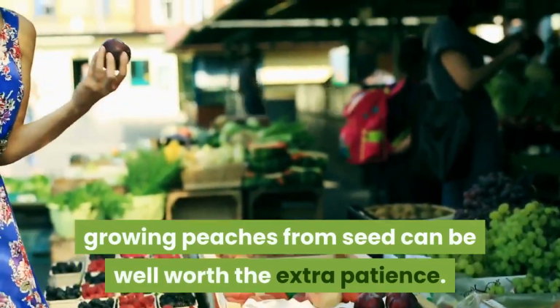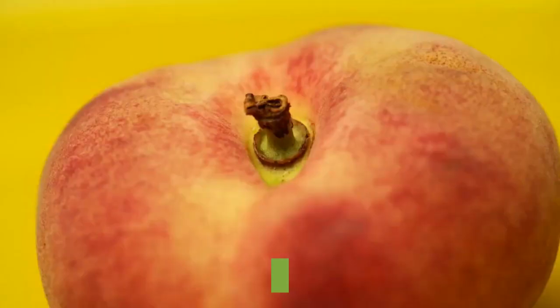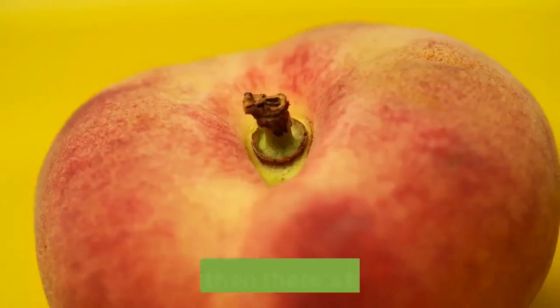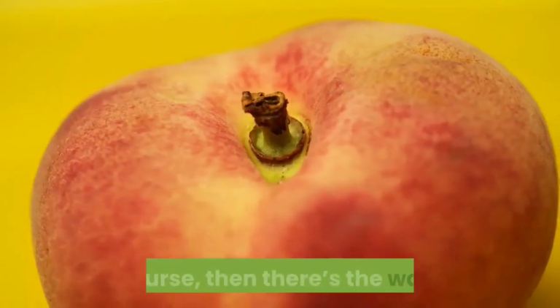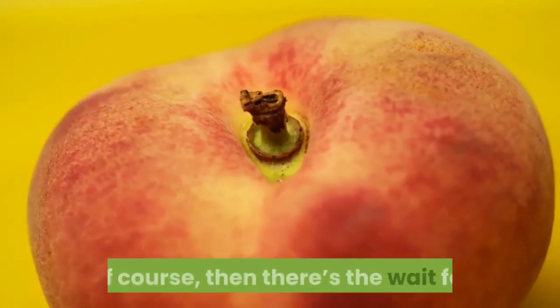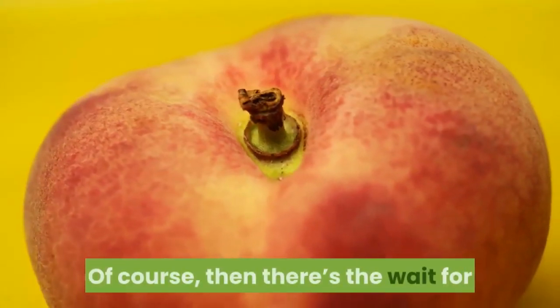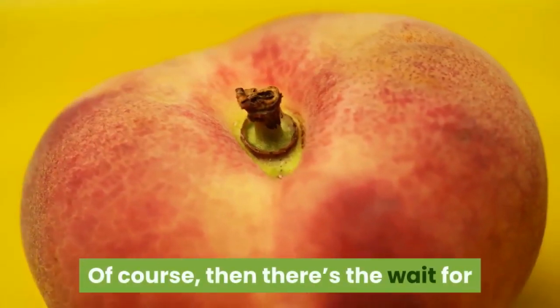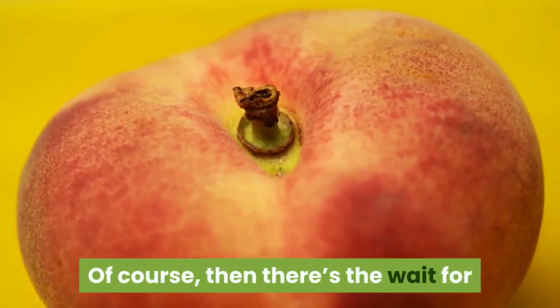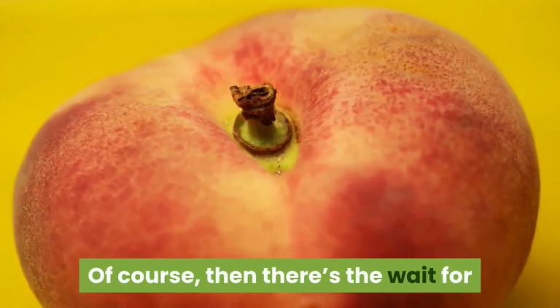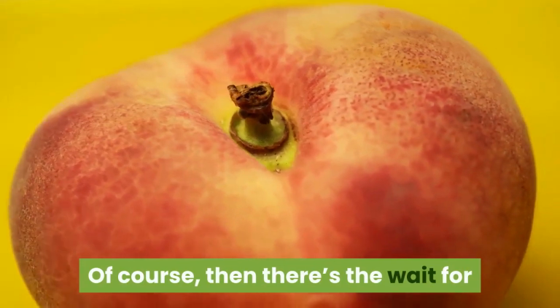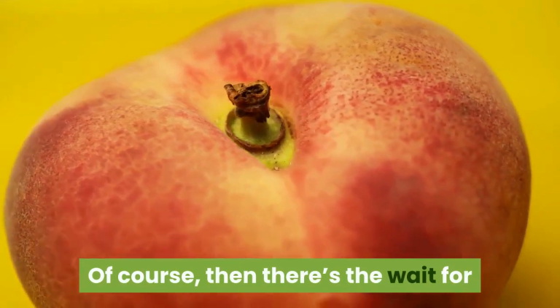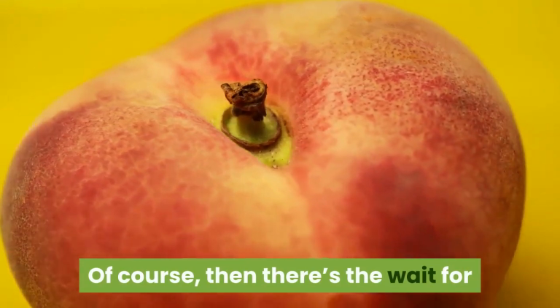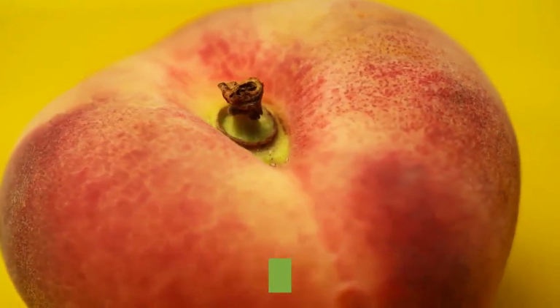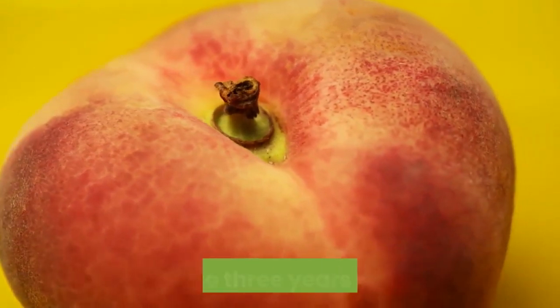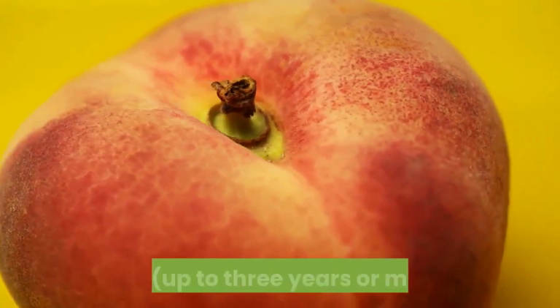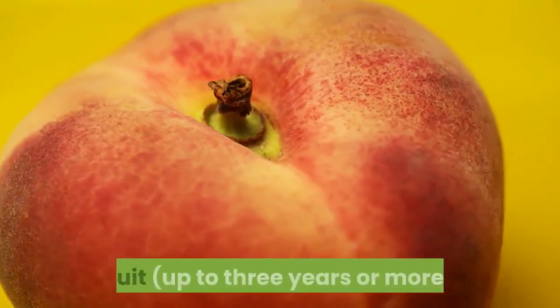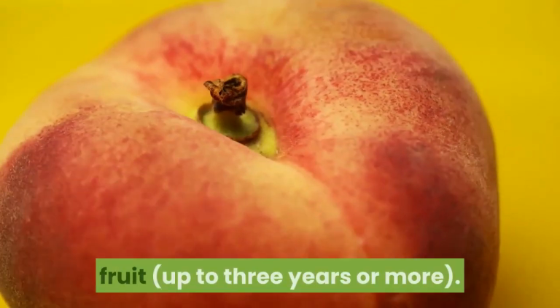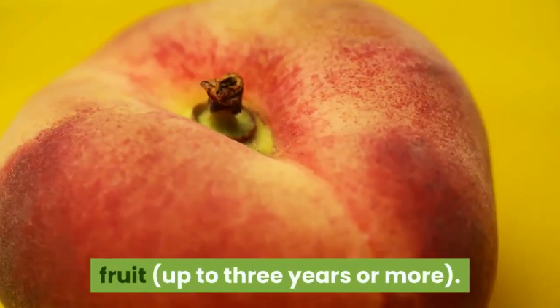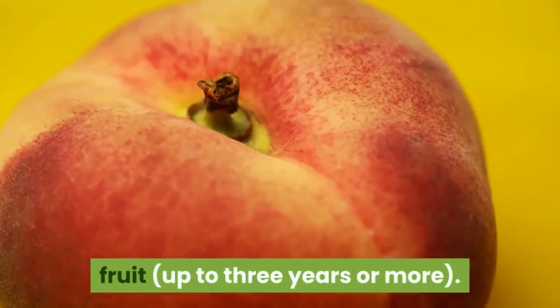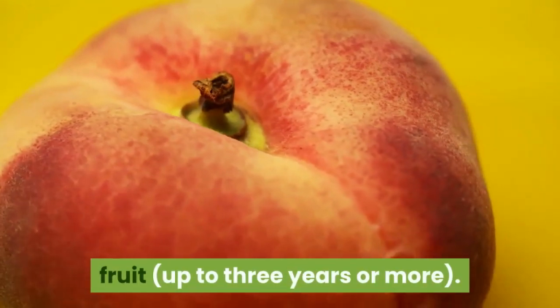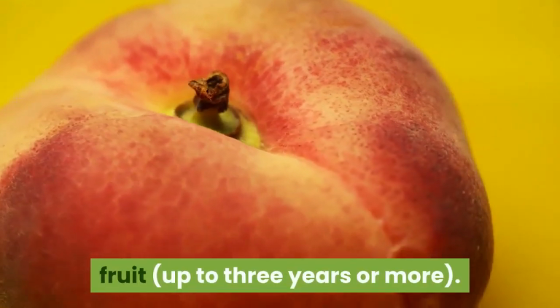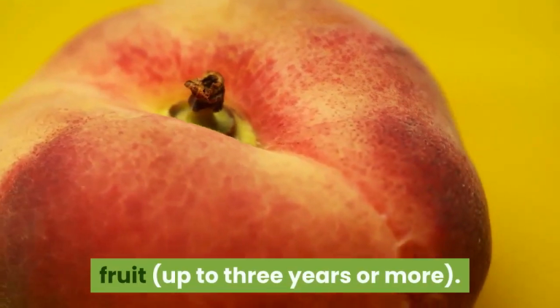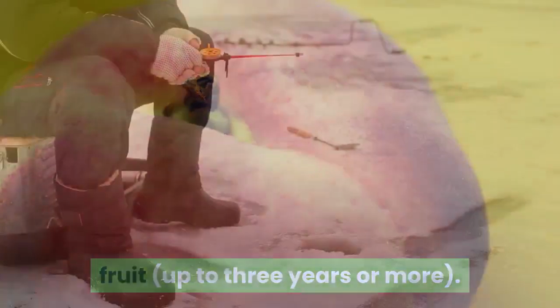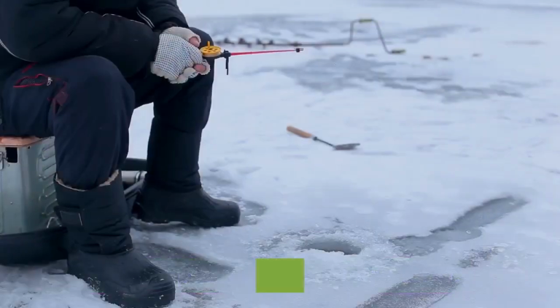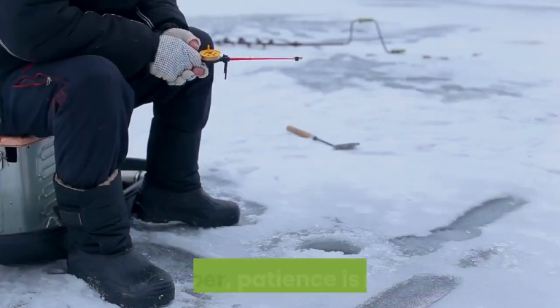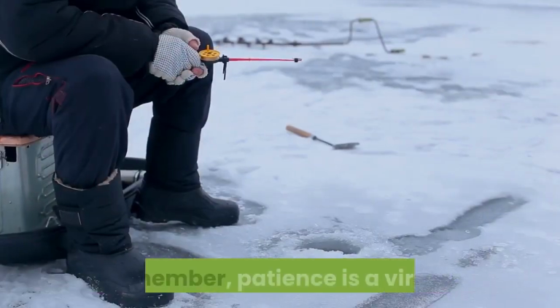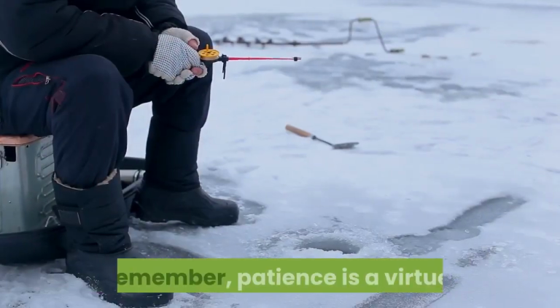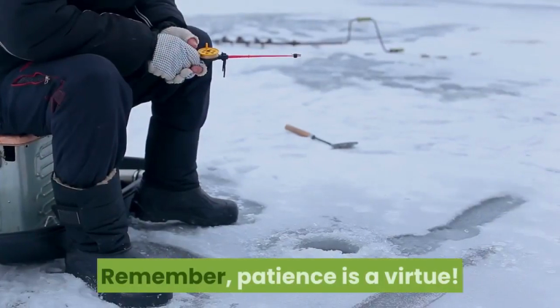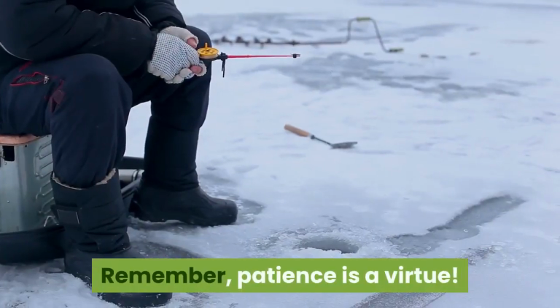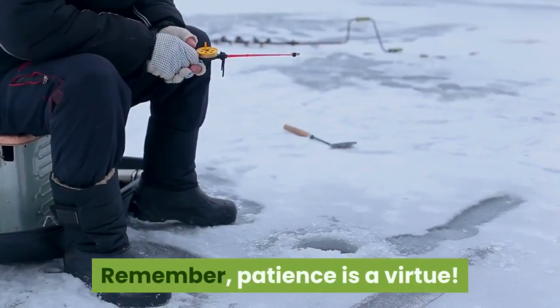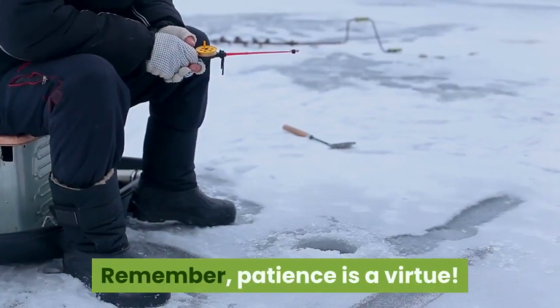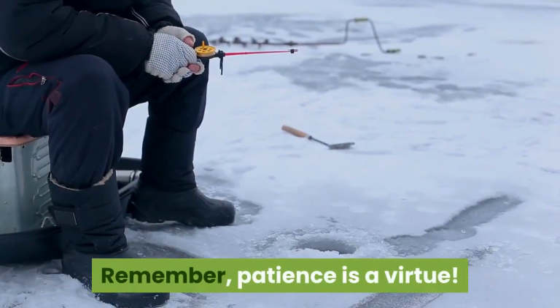Of course, then there's the wait for fruit — up to three years or more. Remember, patience is a virtue.